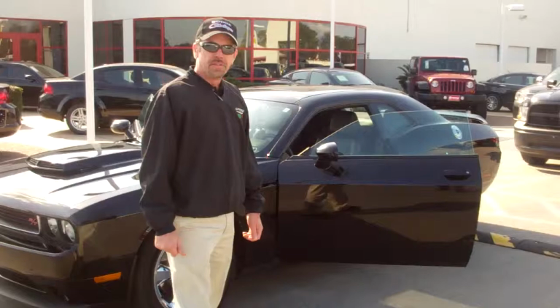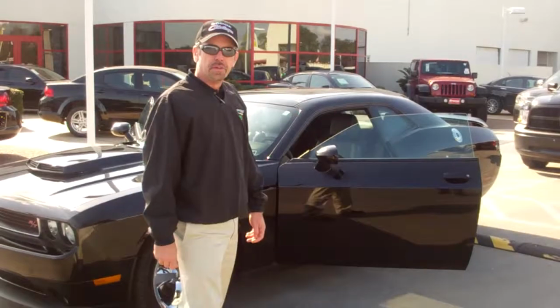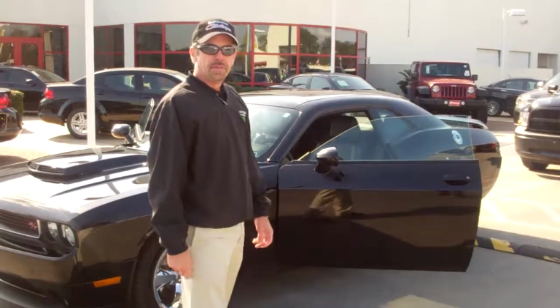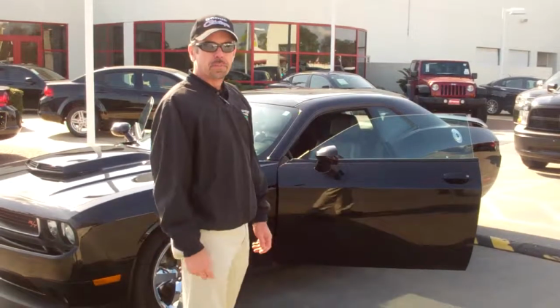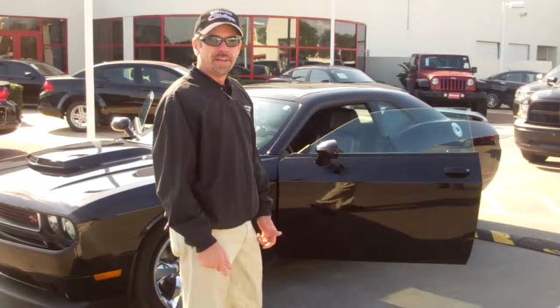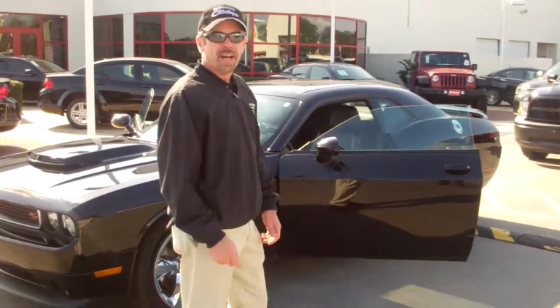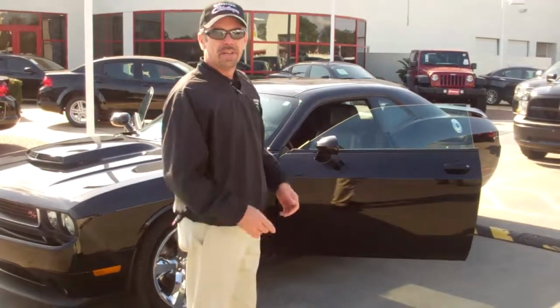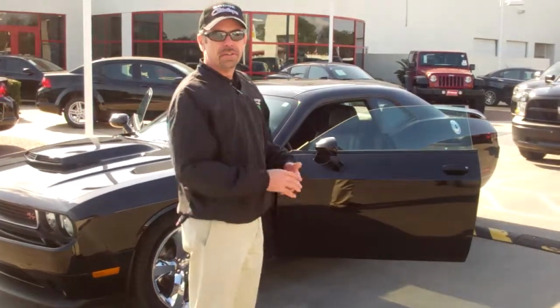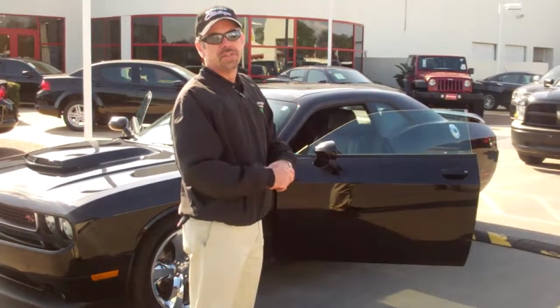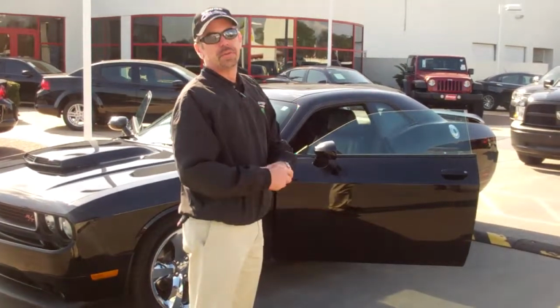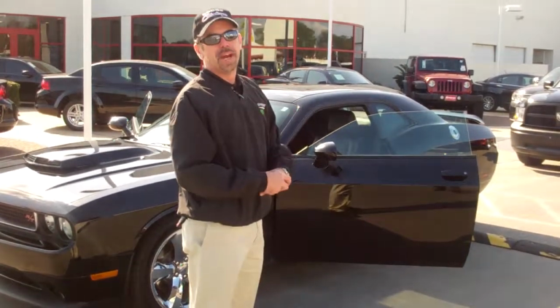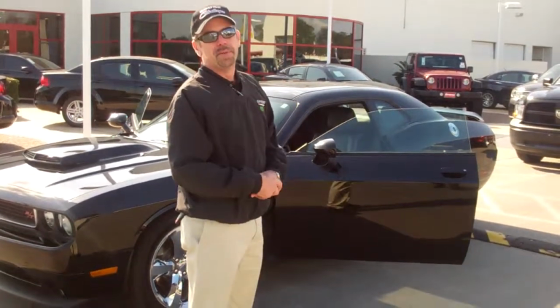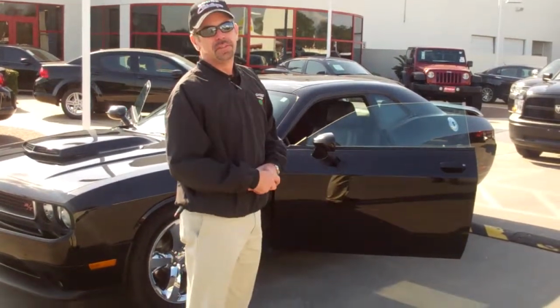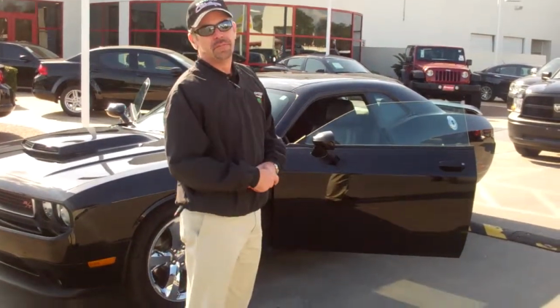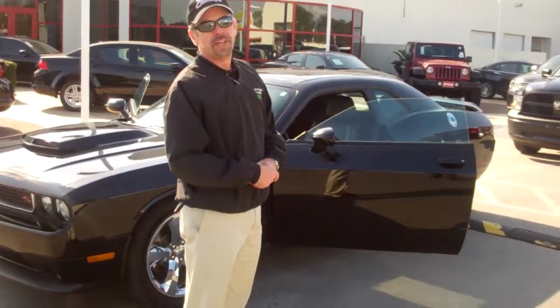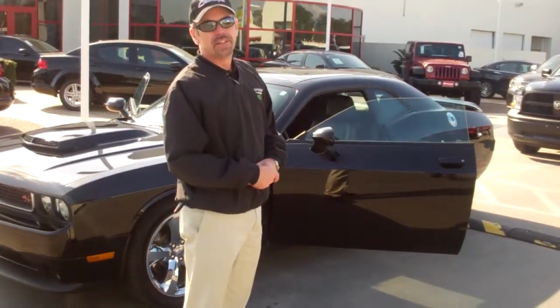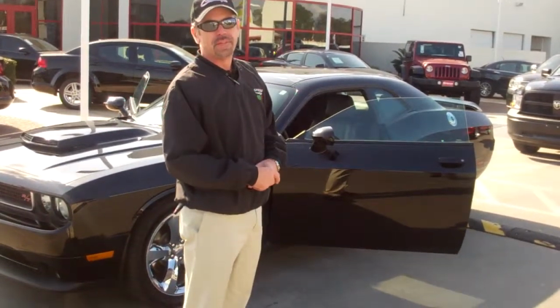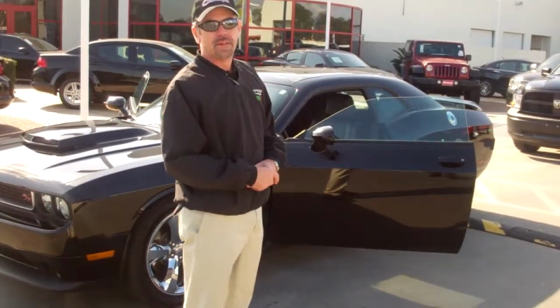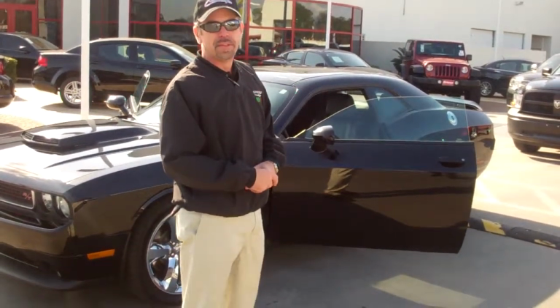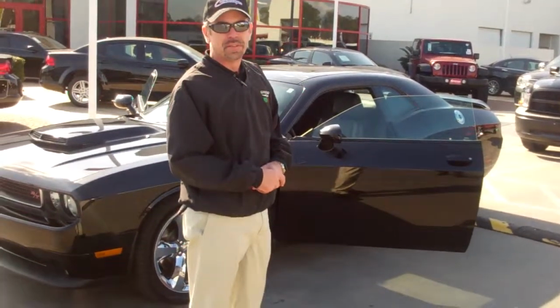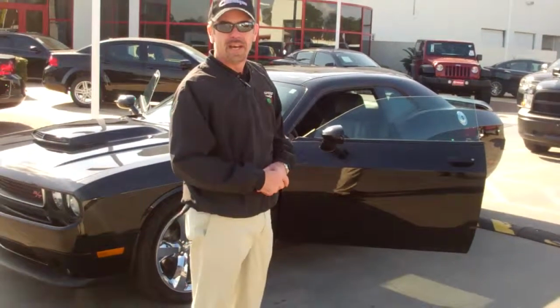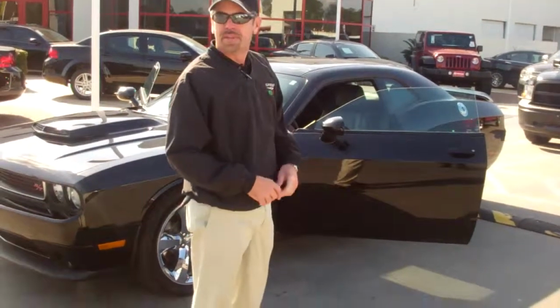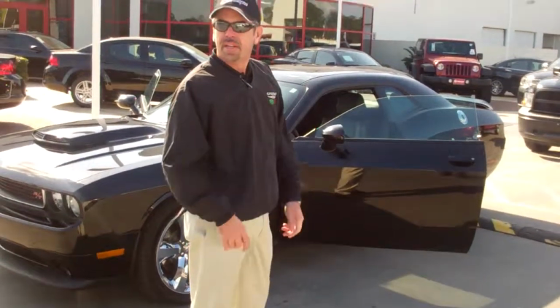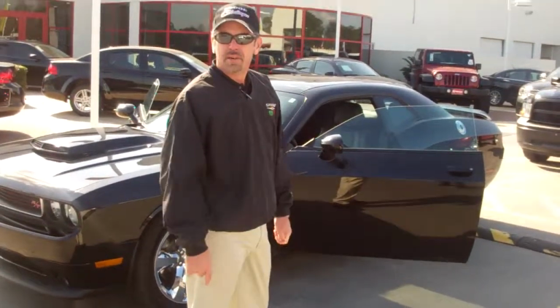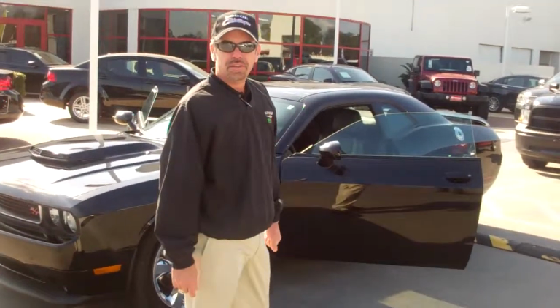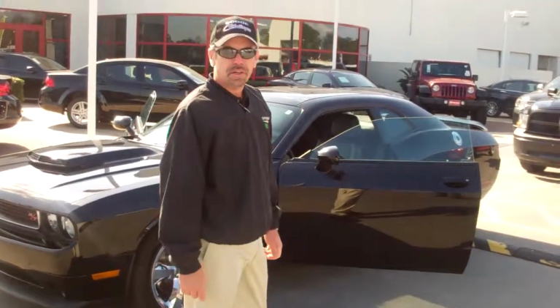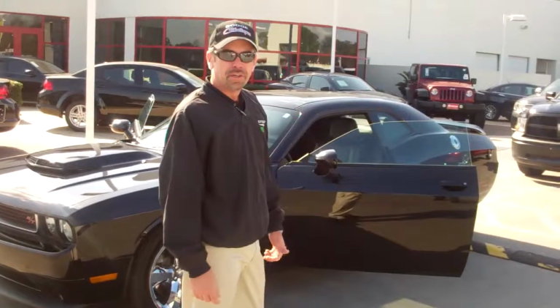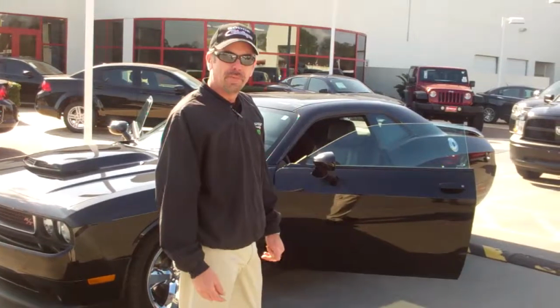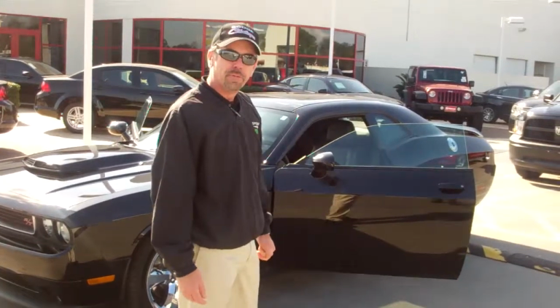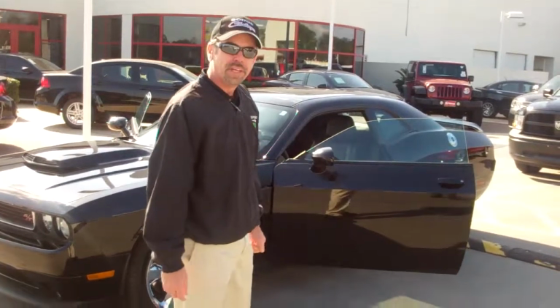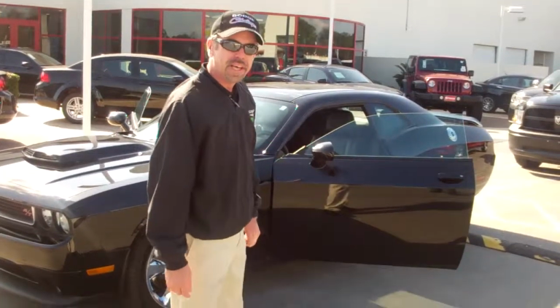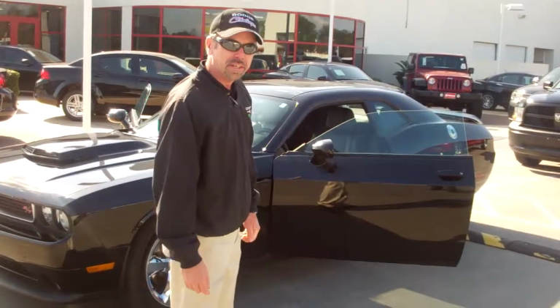This is Duke over at Spring Dodge. I know that you said you were kind of busy, so I figured I'd save you a little bit of the steps and go ahead and show you the car before you get here.